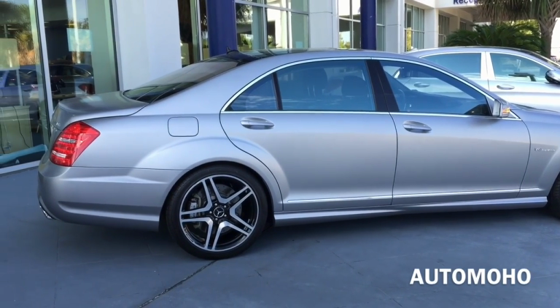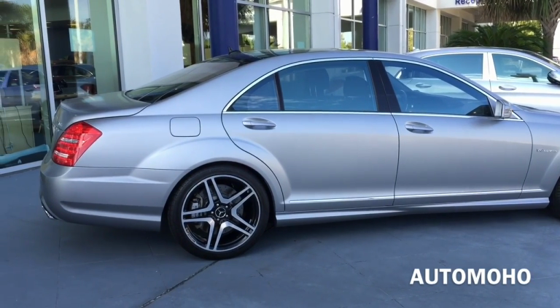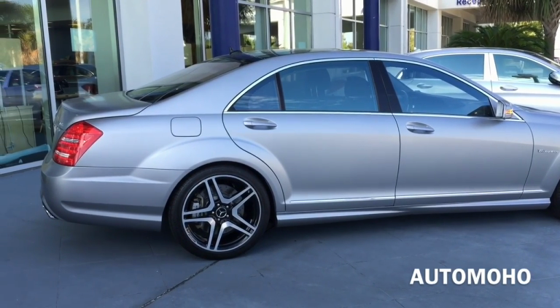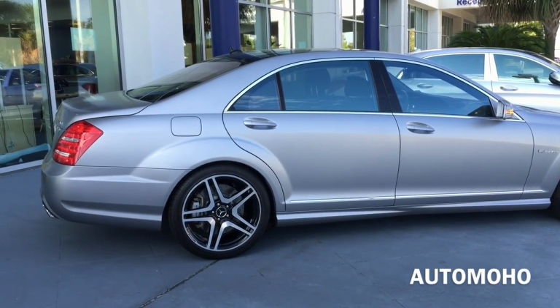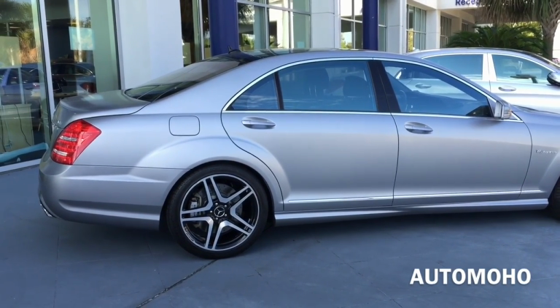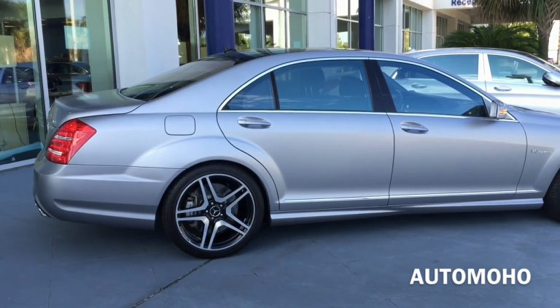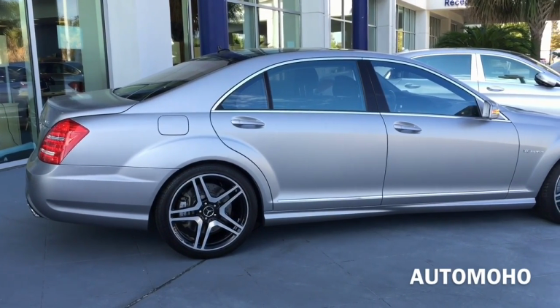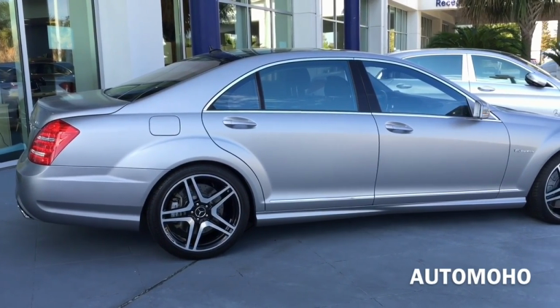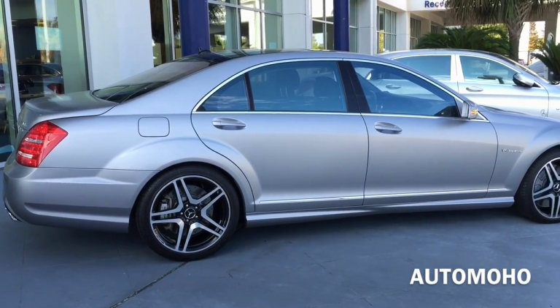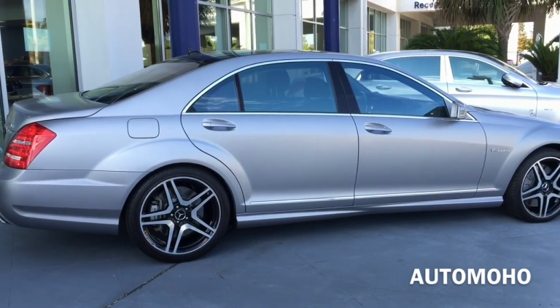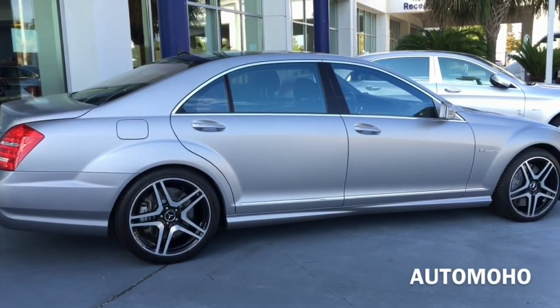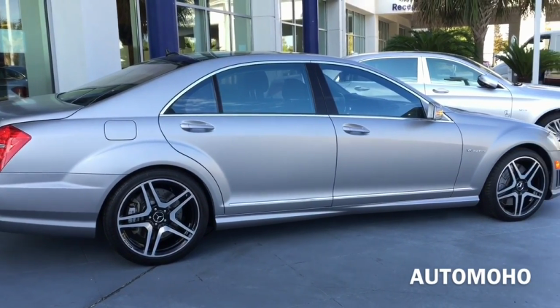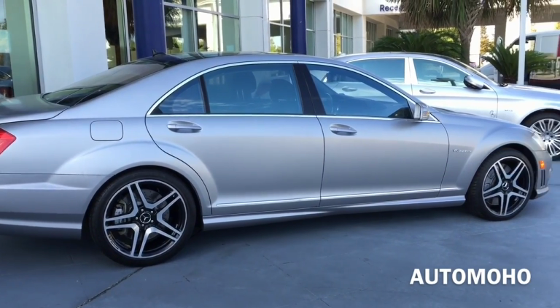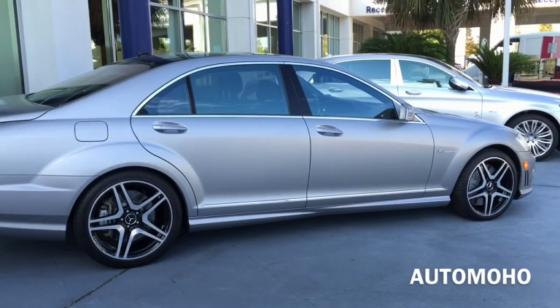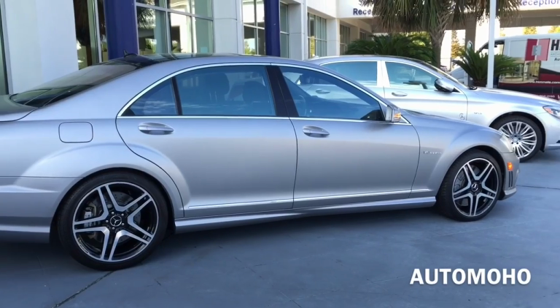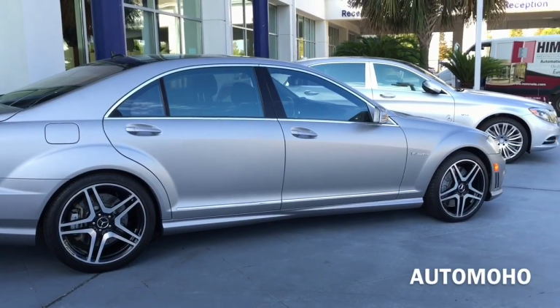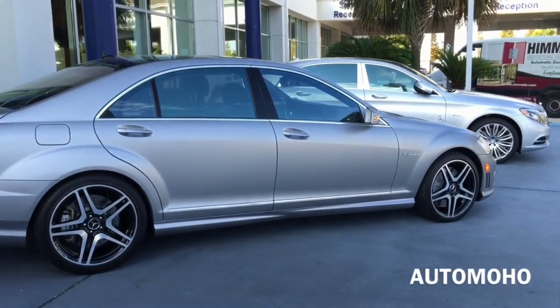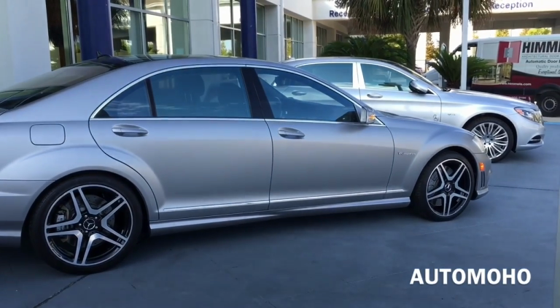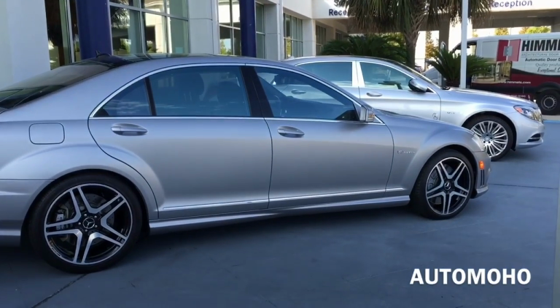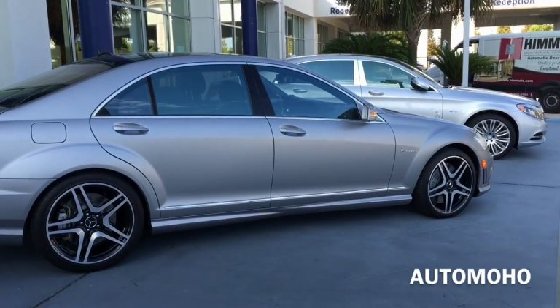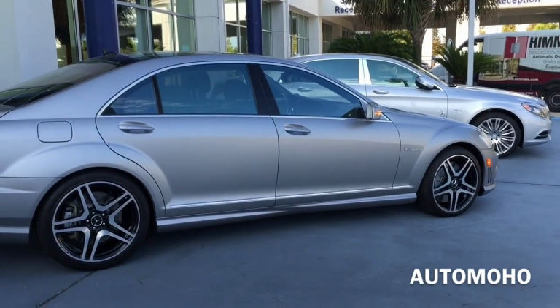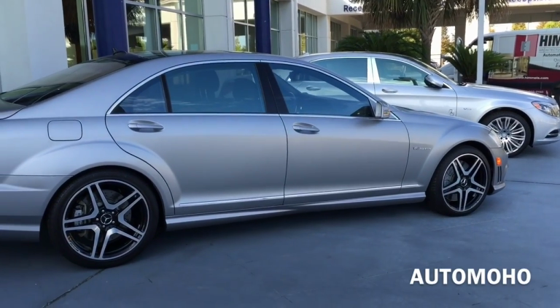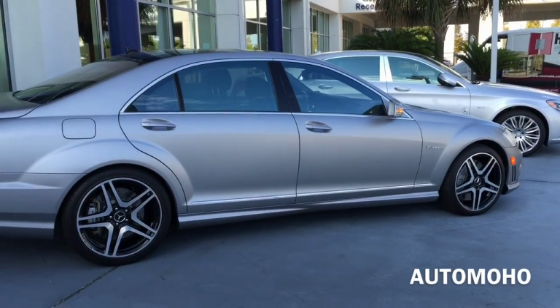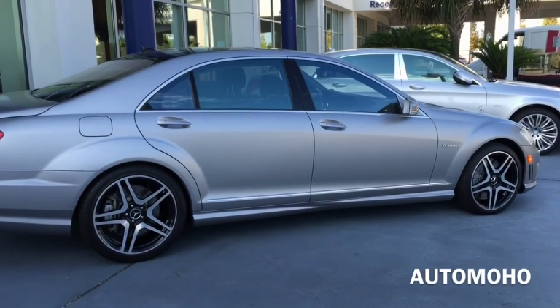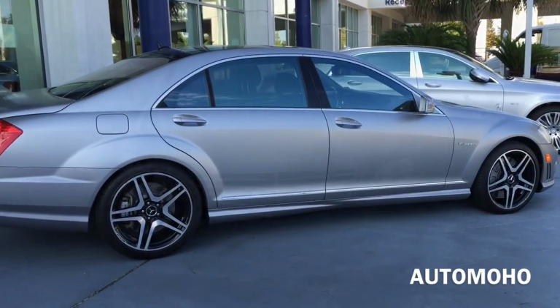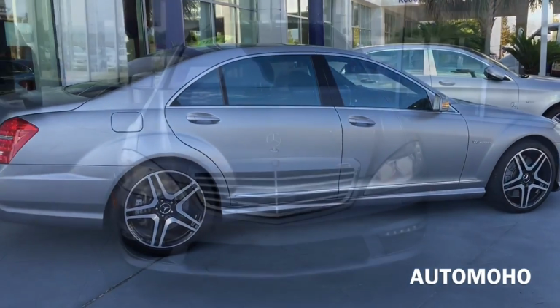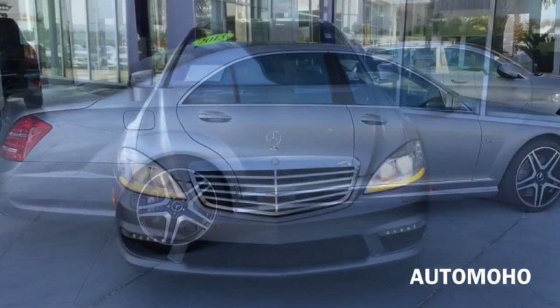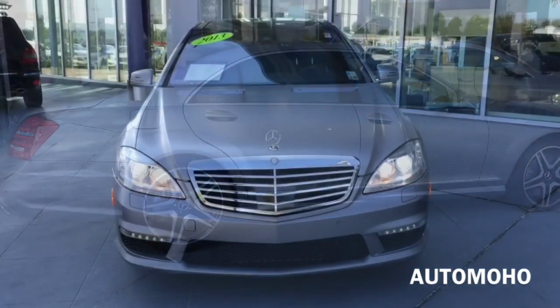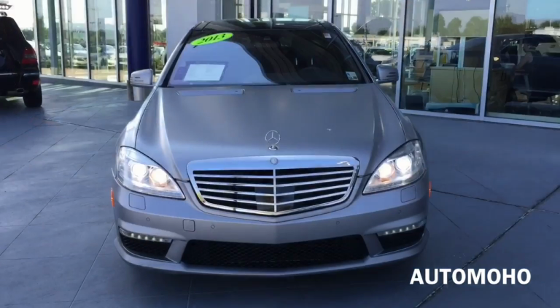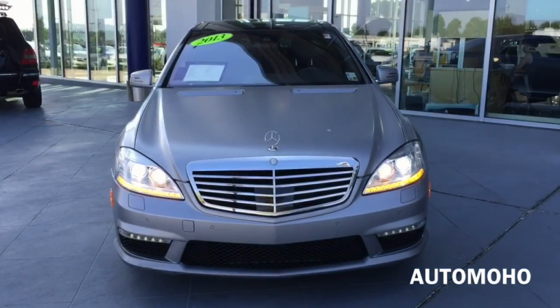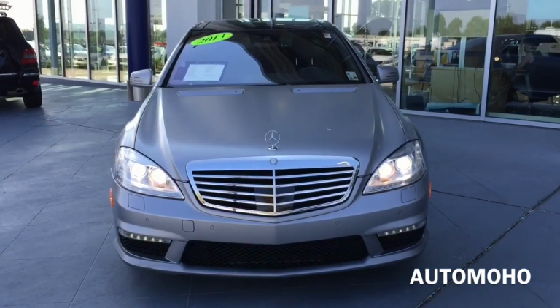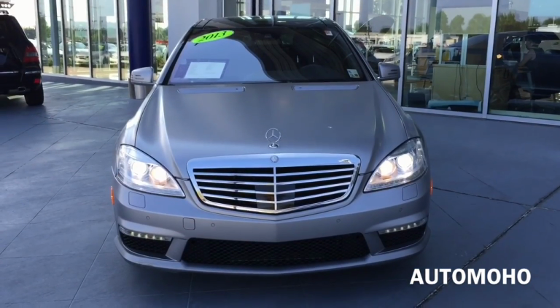No doubt it will be a pleasurable ride just cruising down the road or speeding down the raceway. It will be an exciting, thrilling ride.